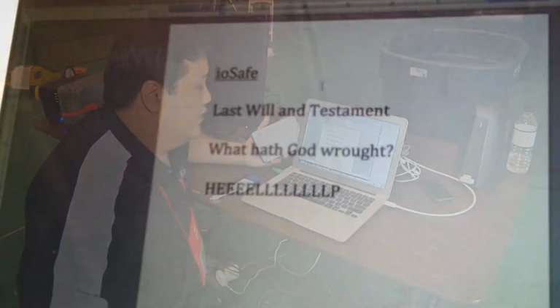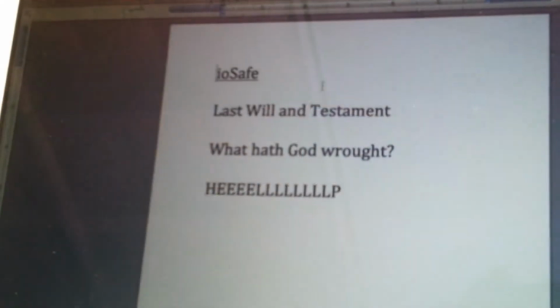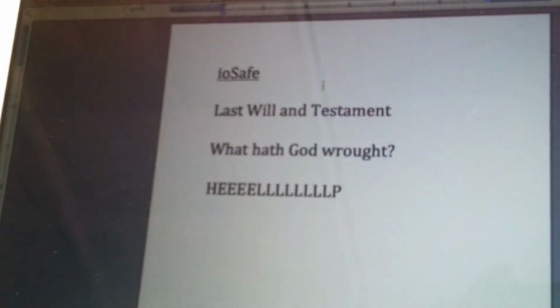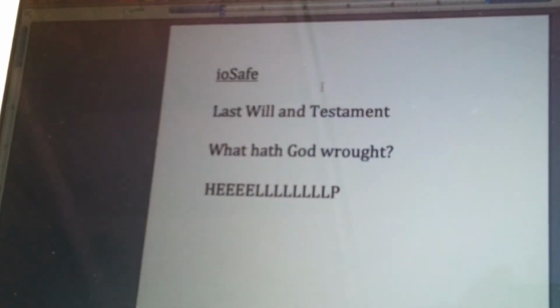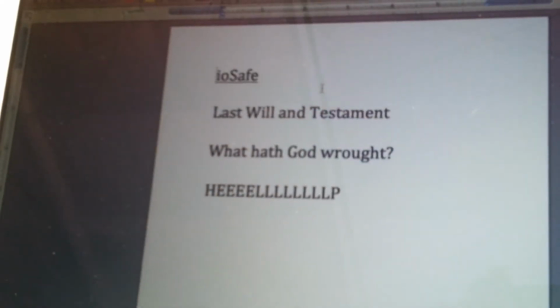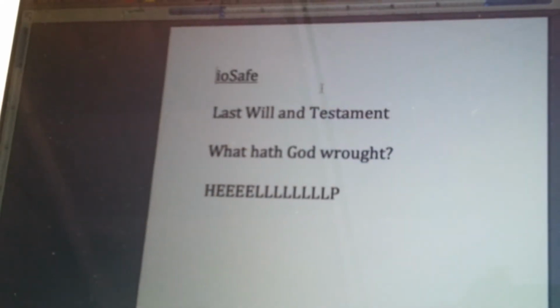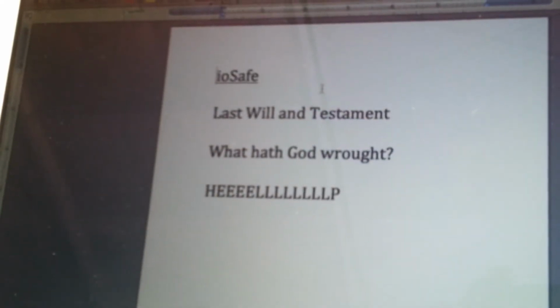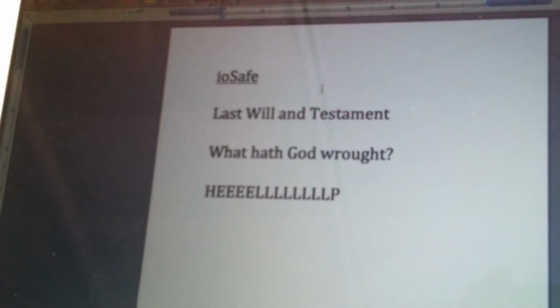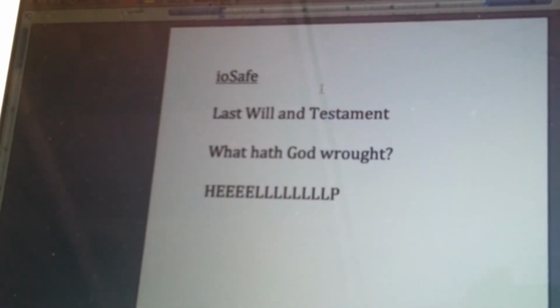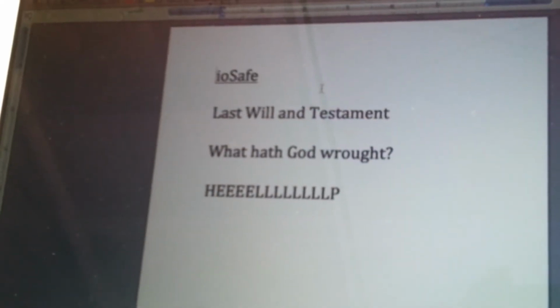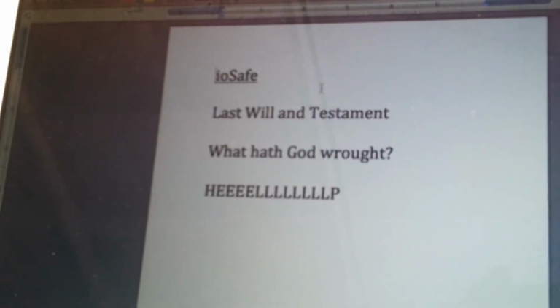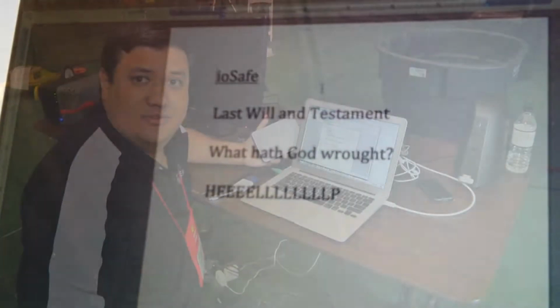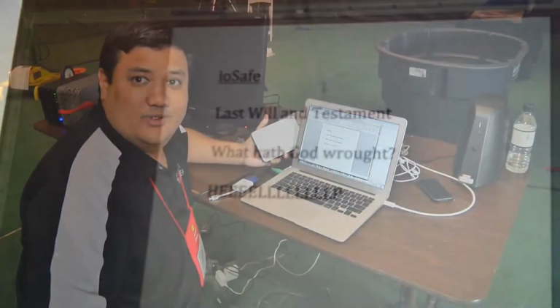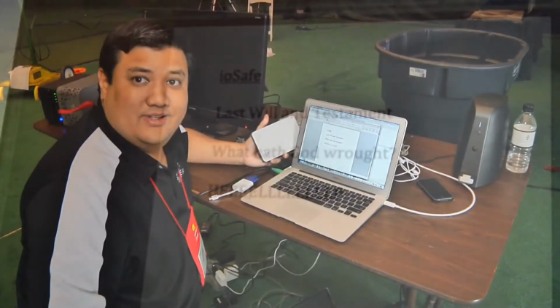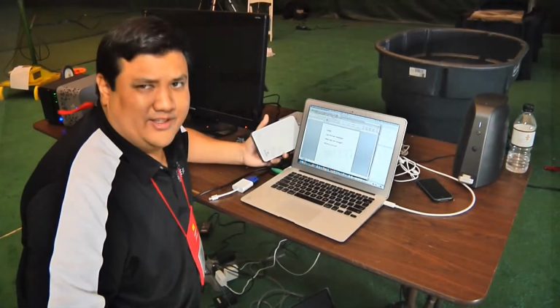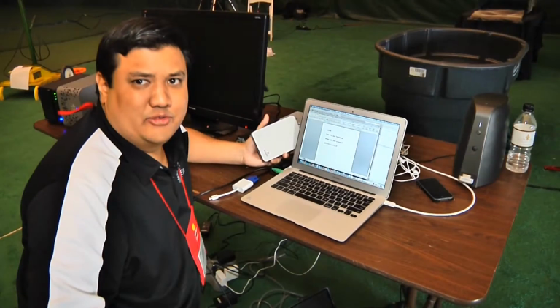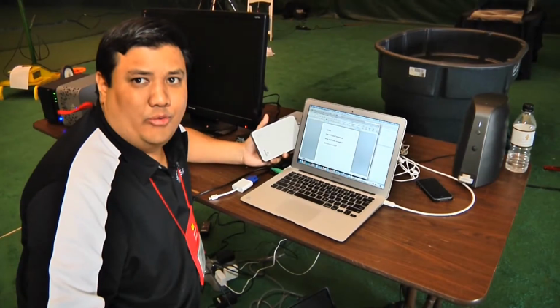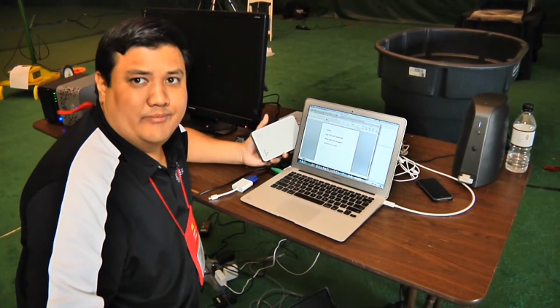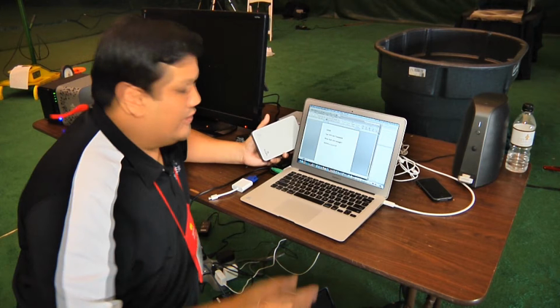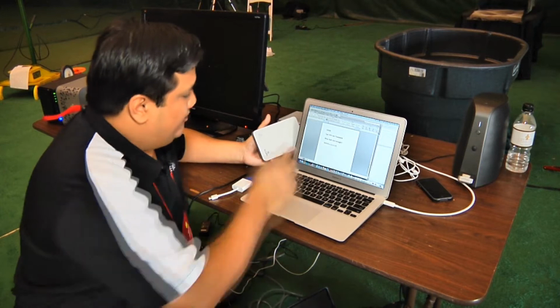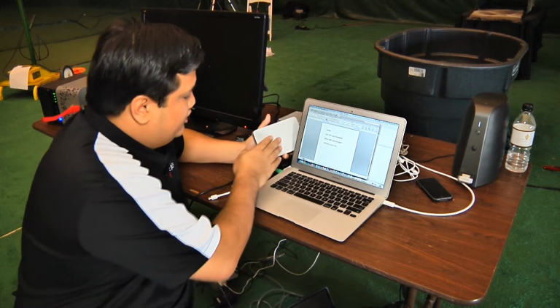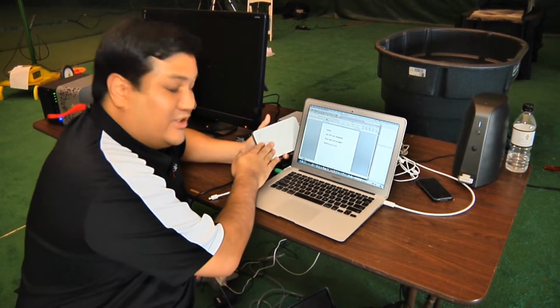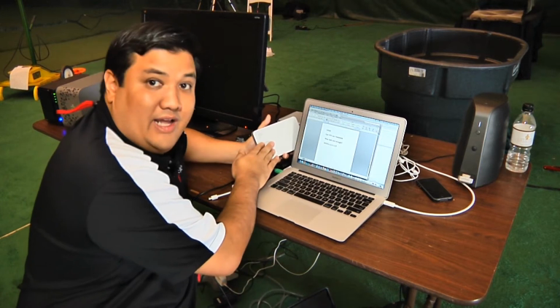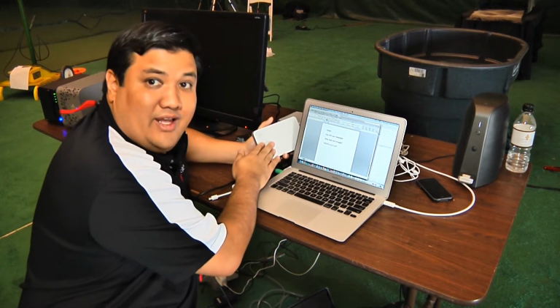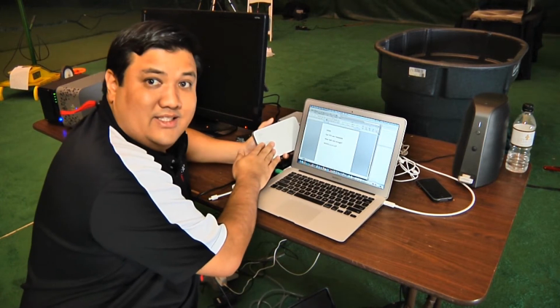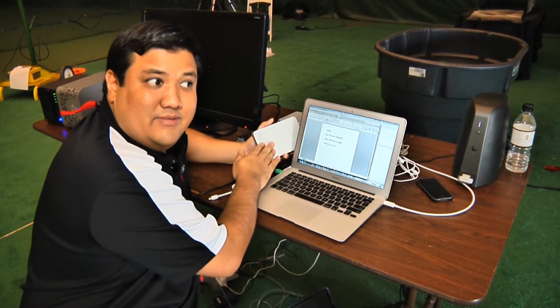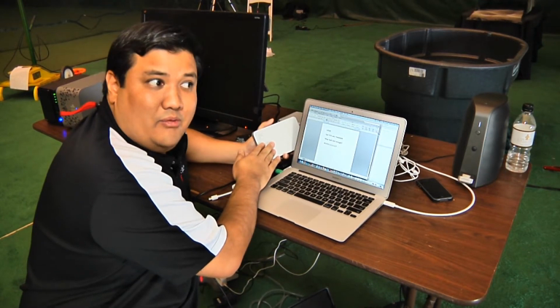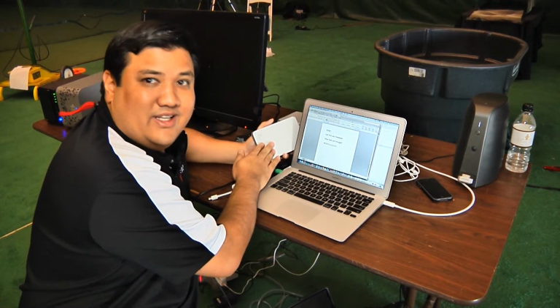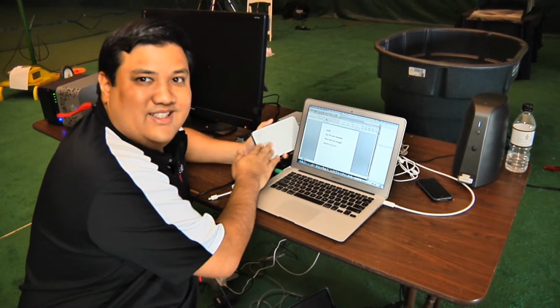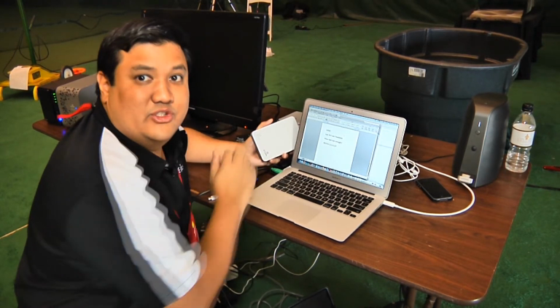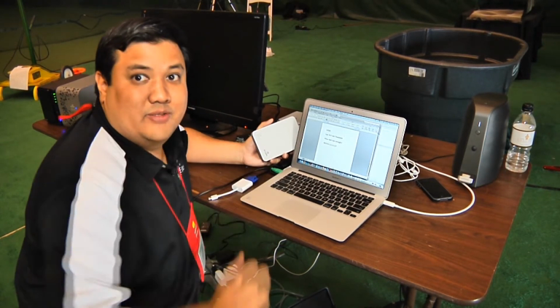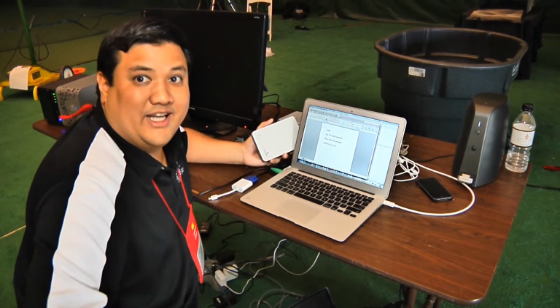What hath God brought? Help. I think it's appropriate. We've copied this over to the drive and now we're going to do a little magic.